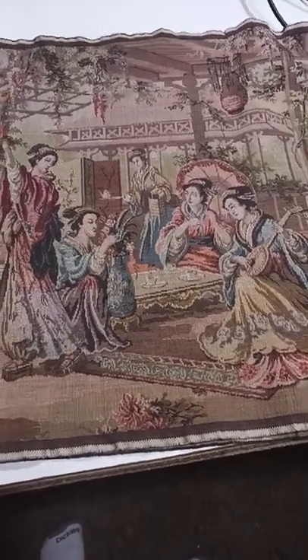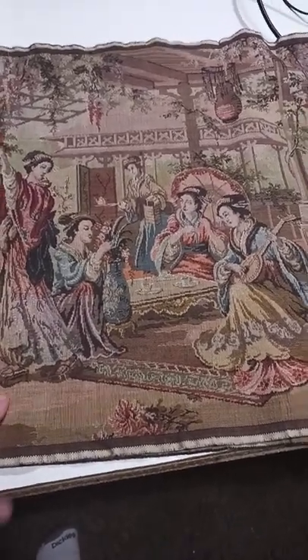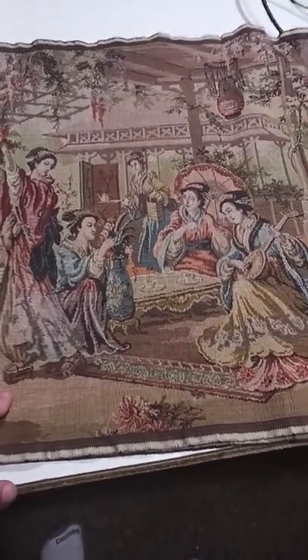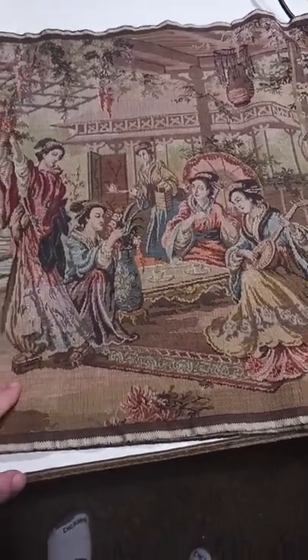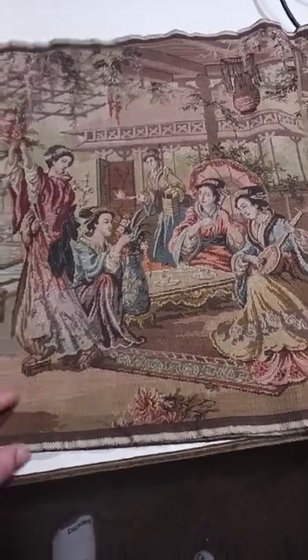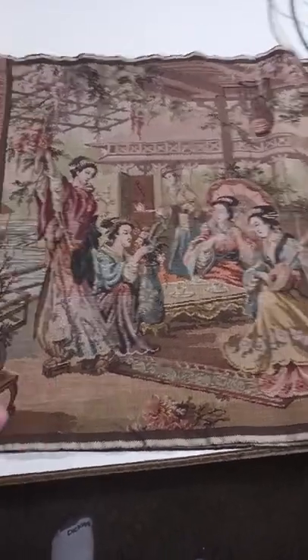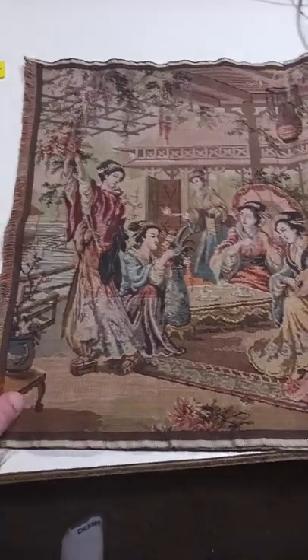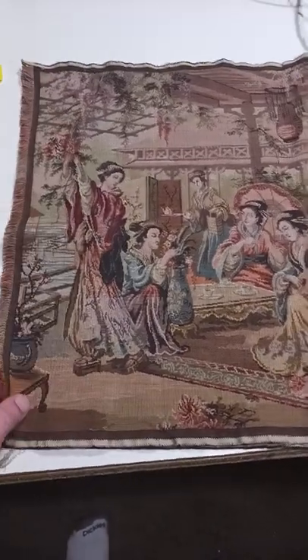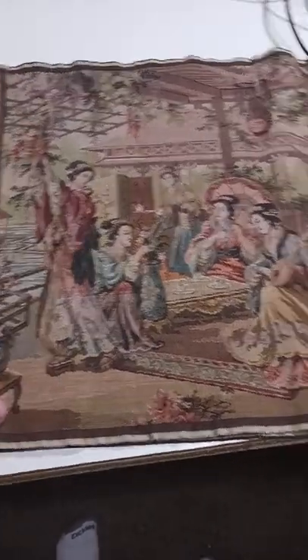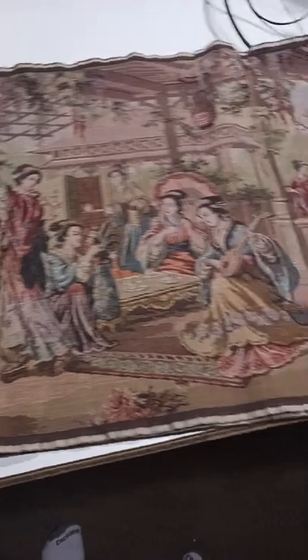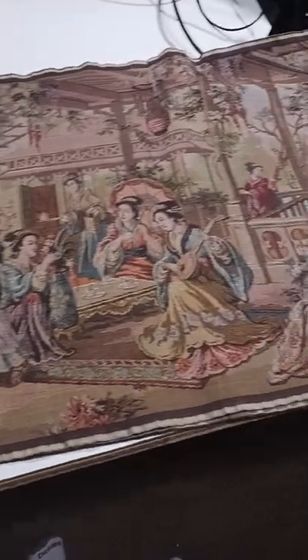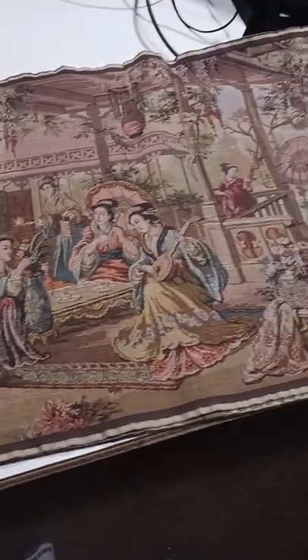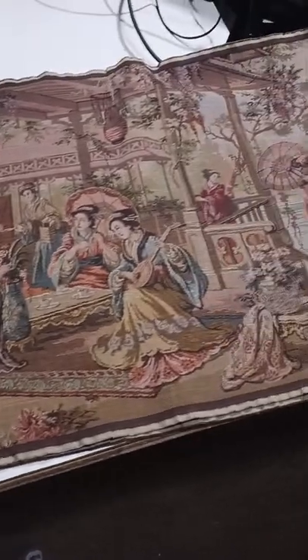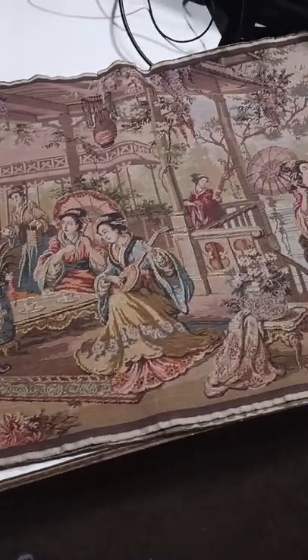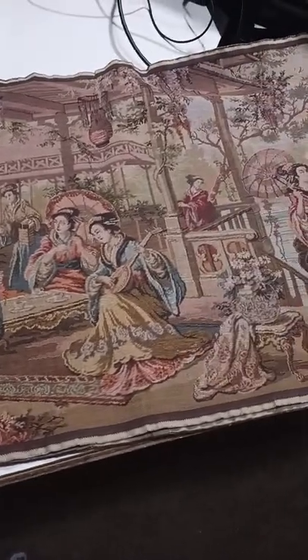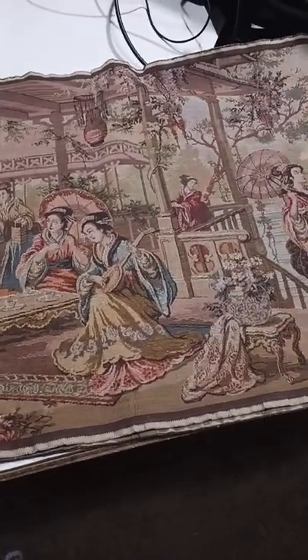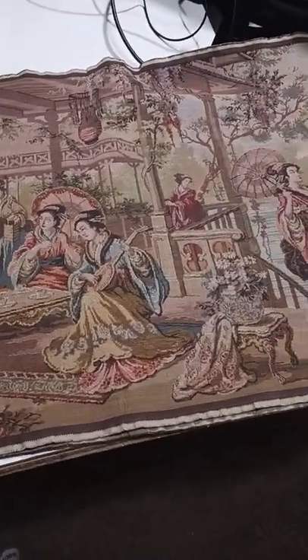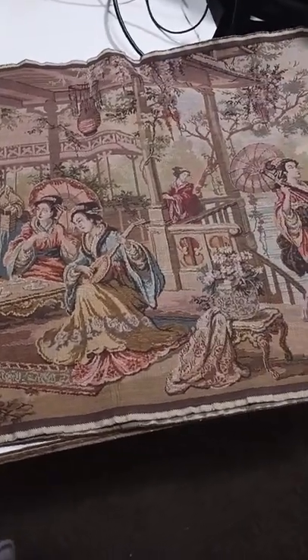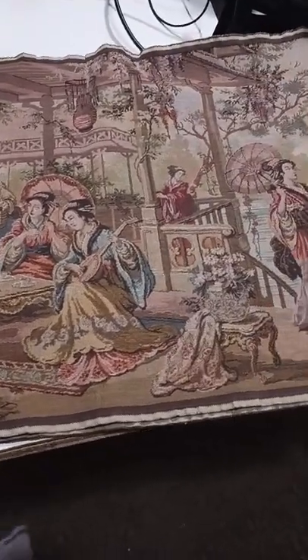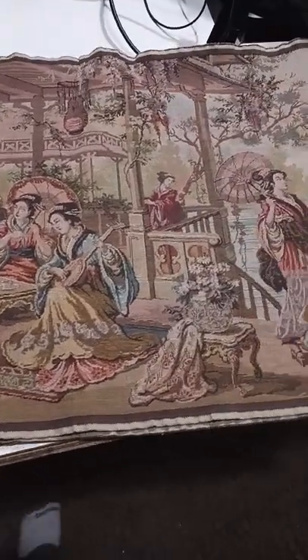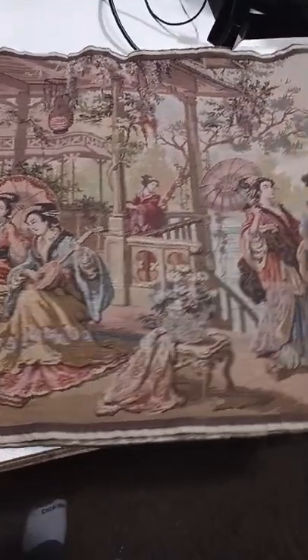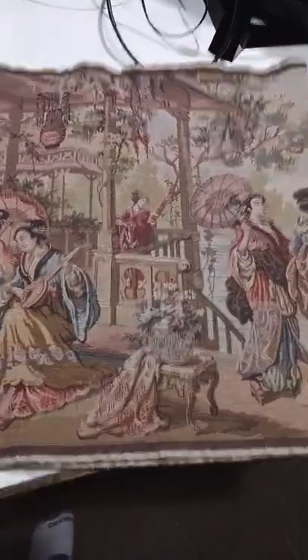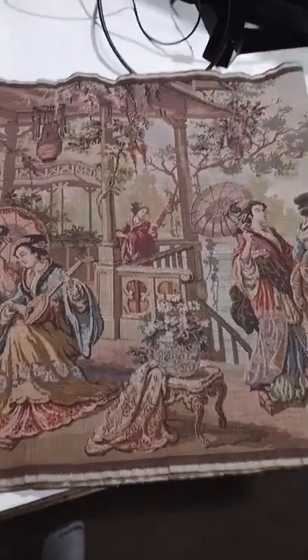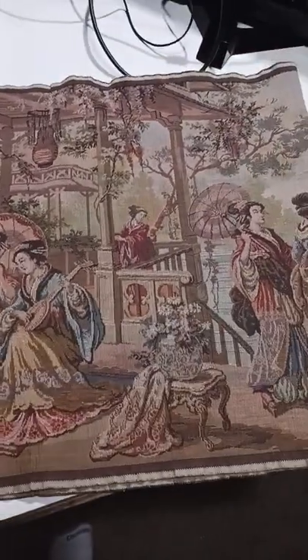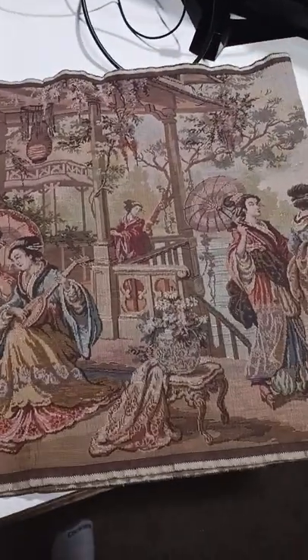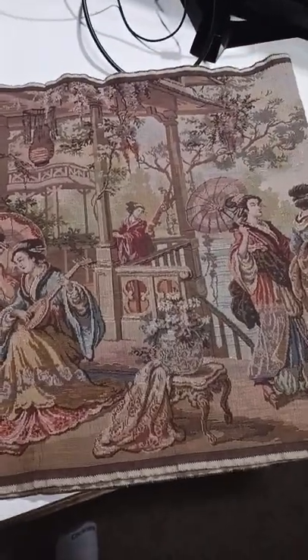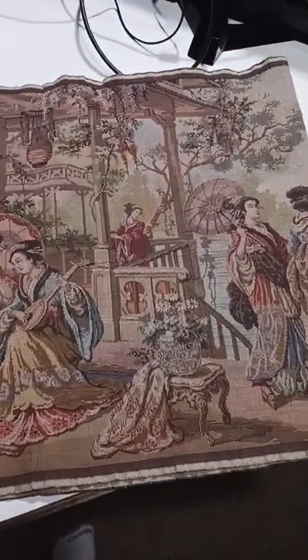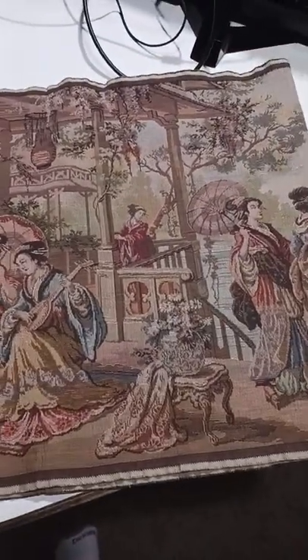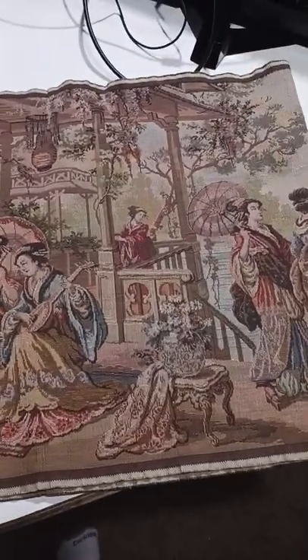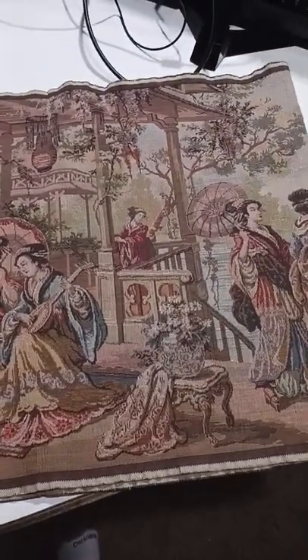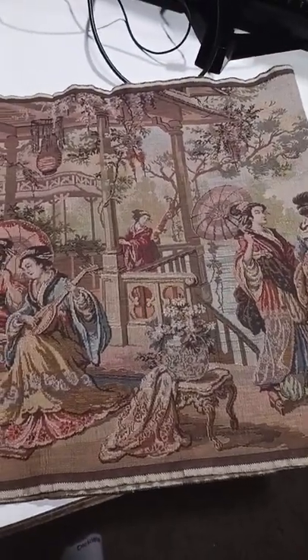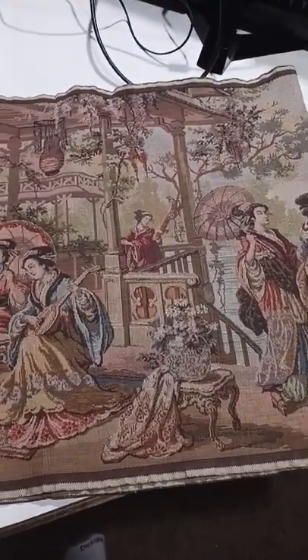So, this one's worth about $125 to $150. On a good day, maybe $175.